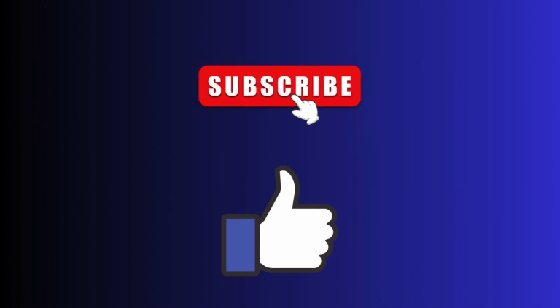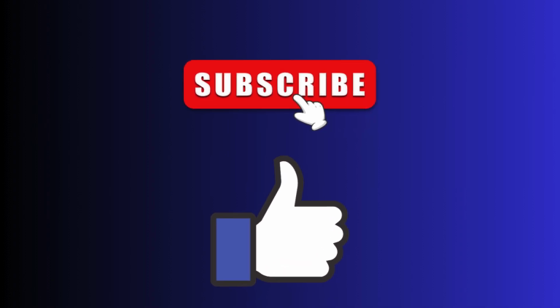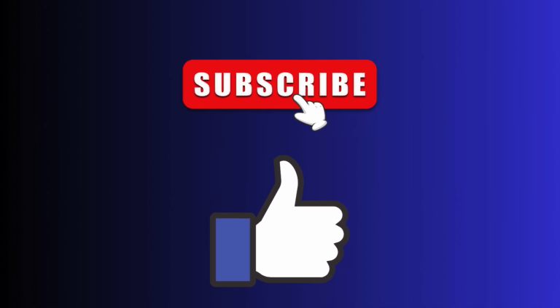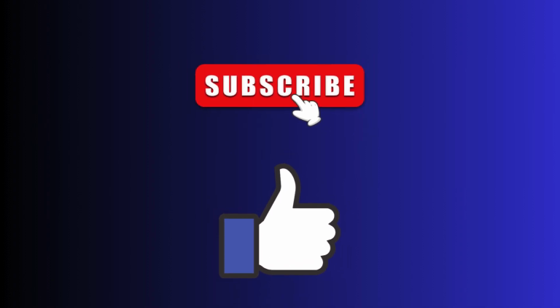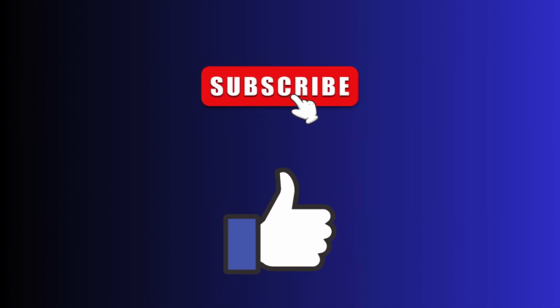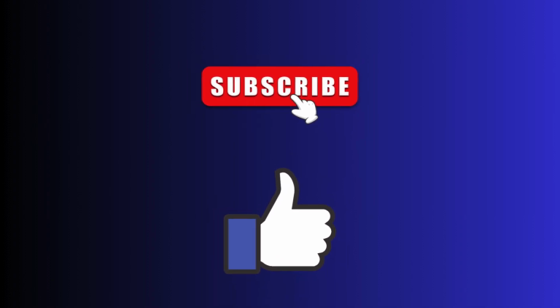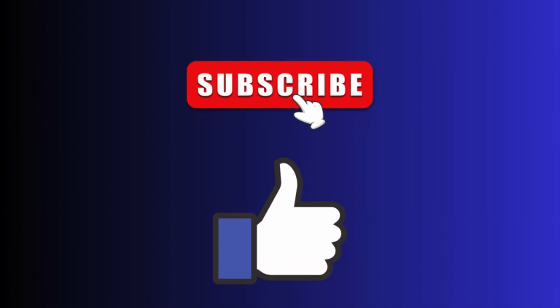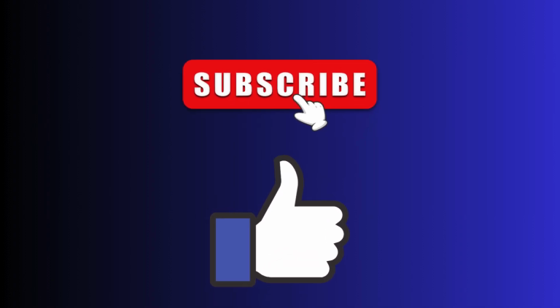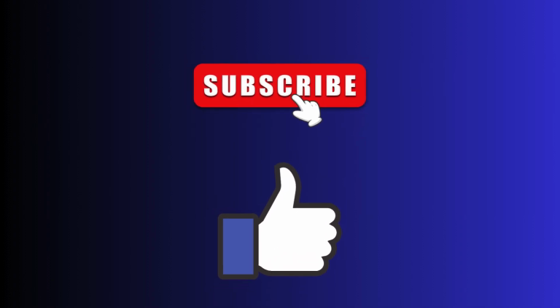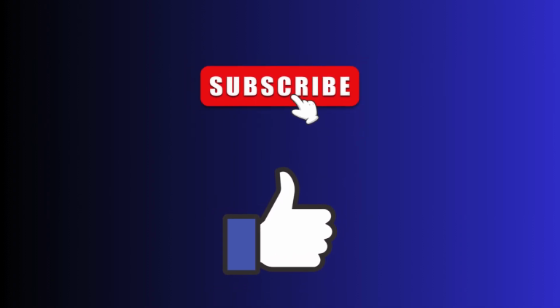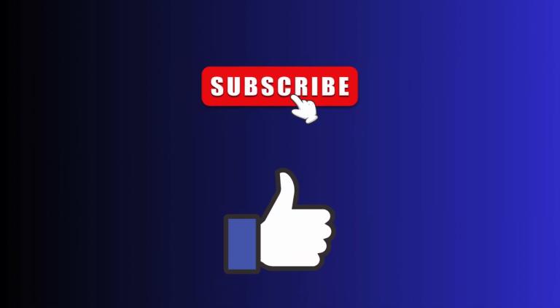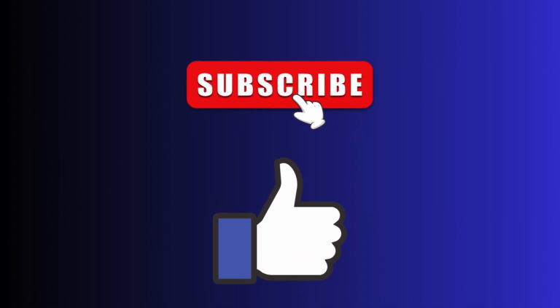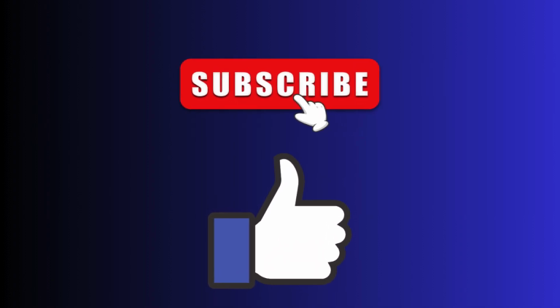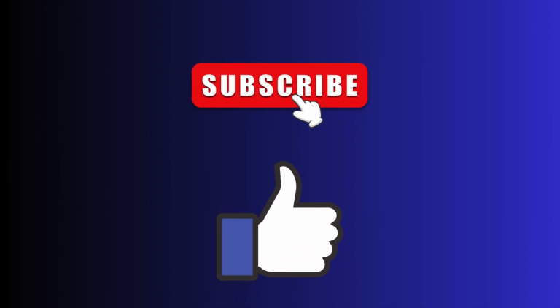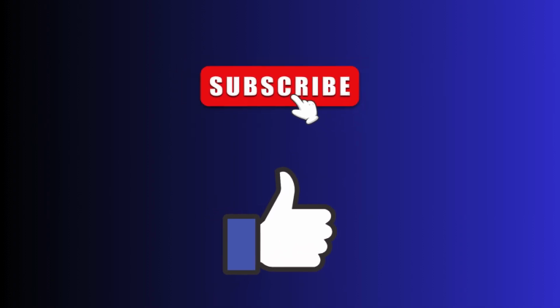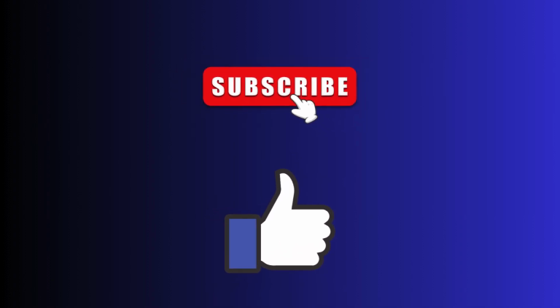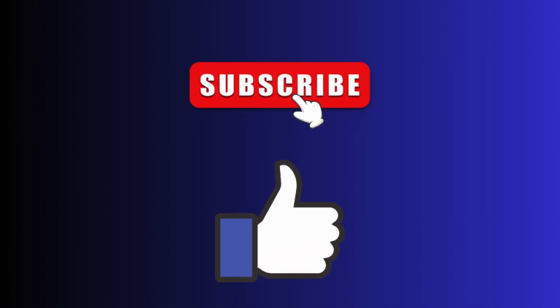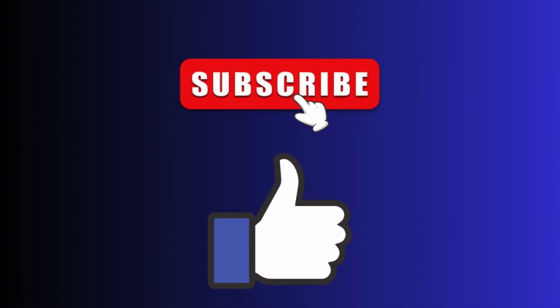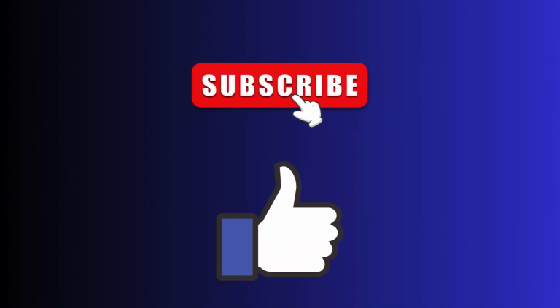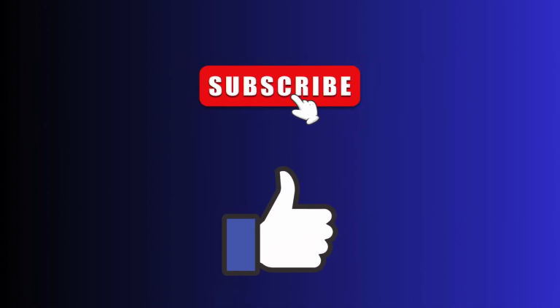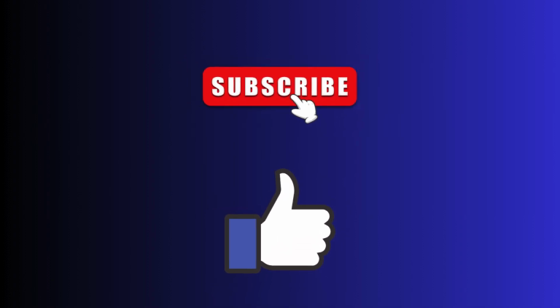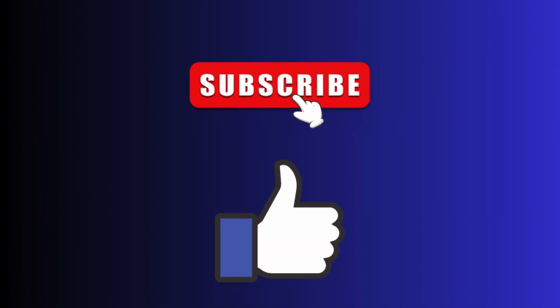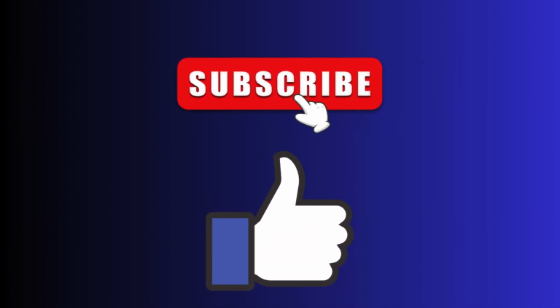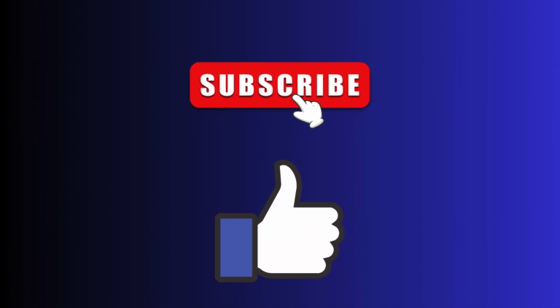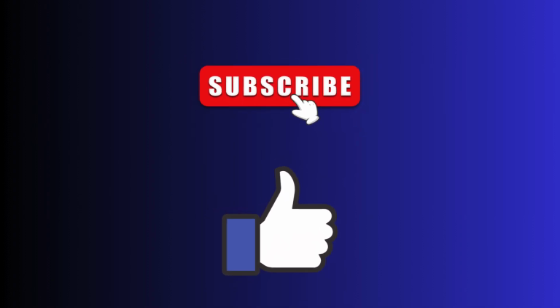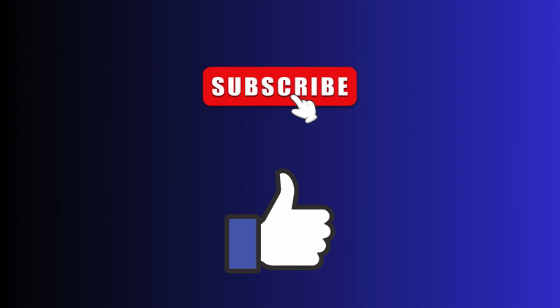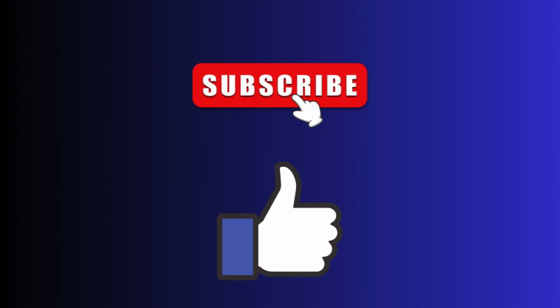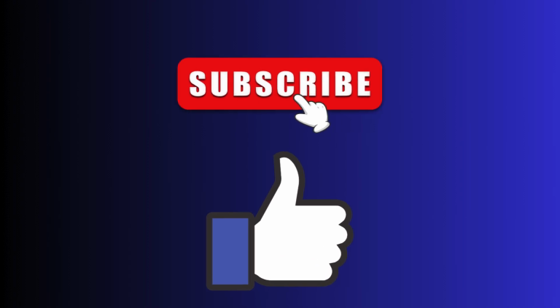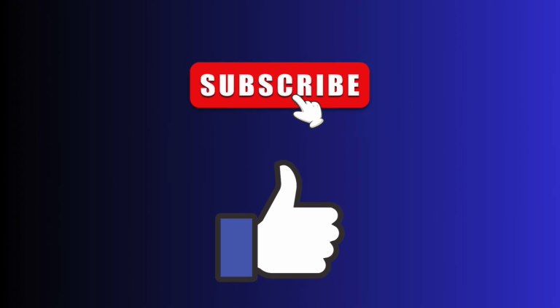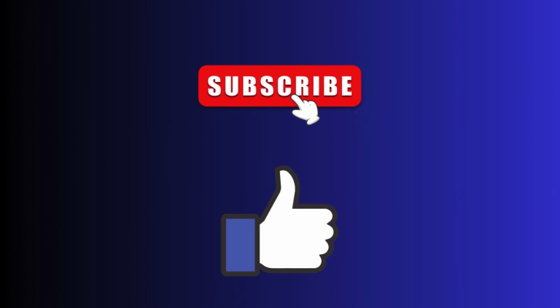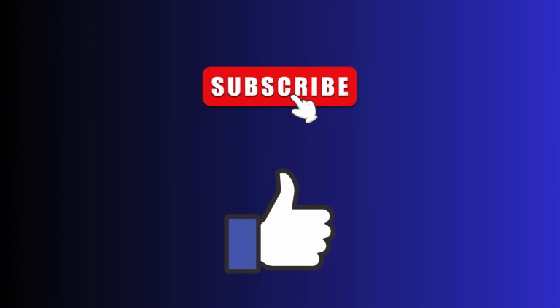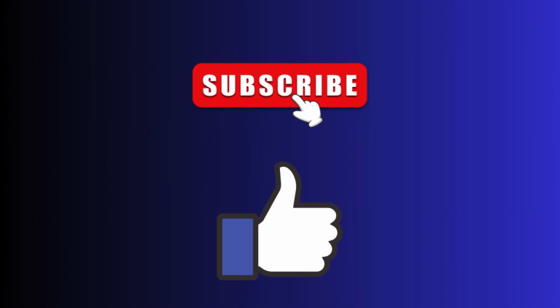If you want us to make this kind of video, make sure you comment below and do not forget to subscribe.